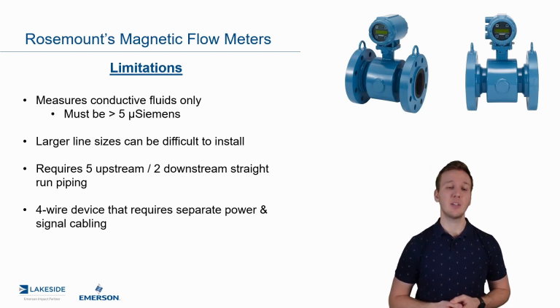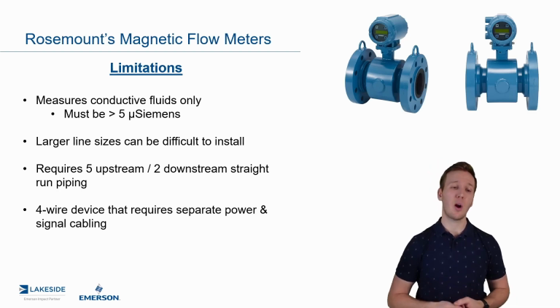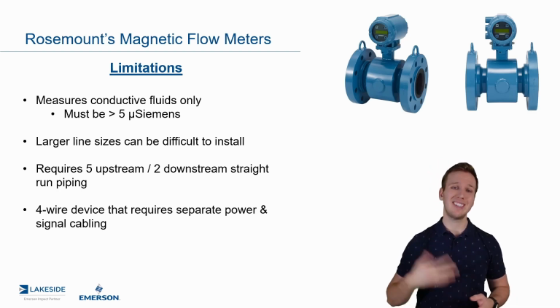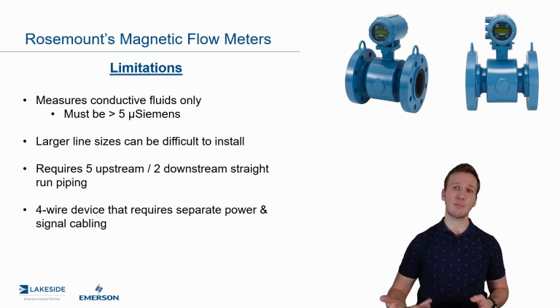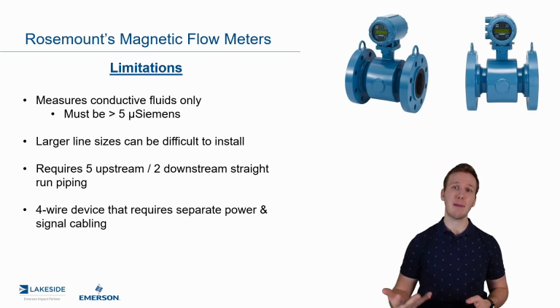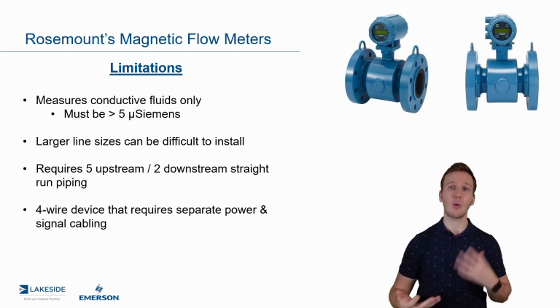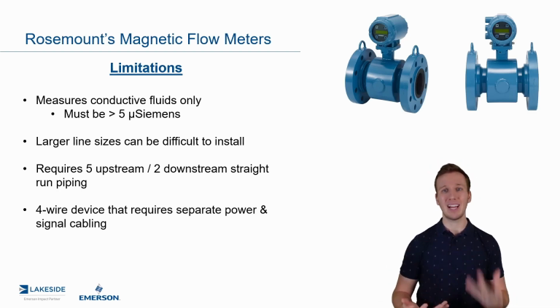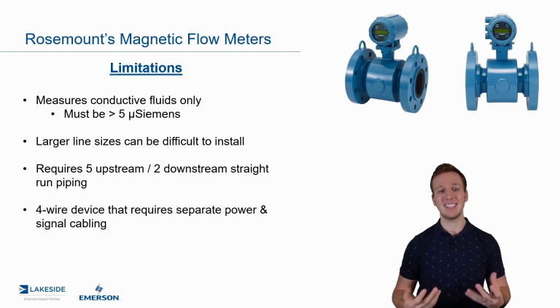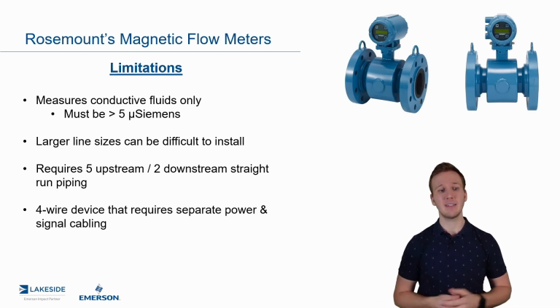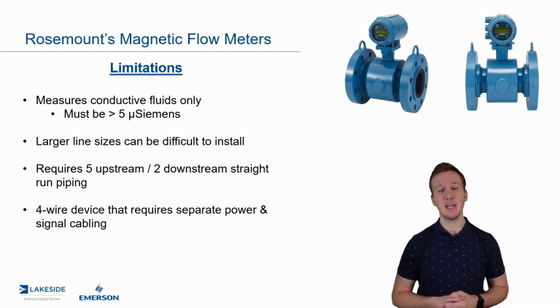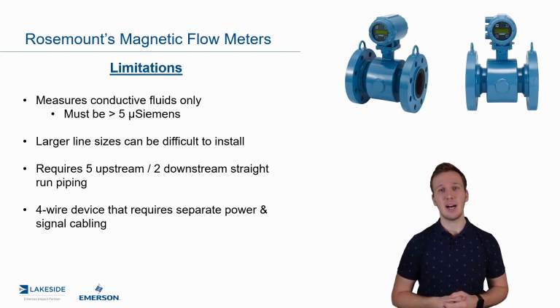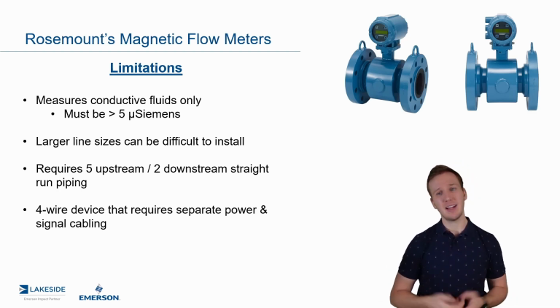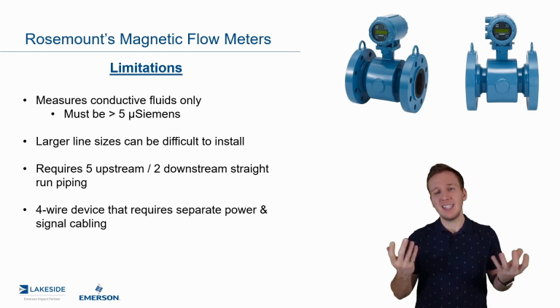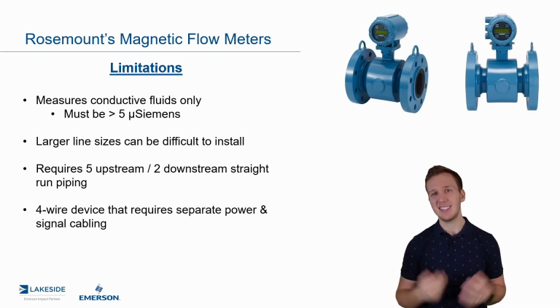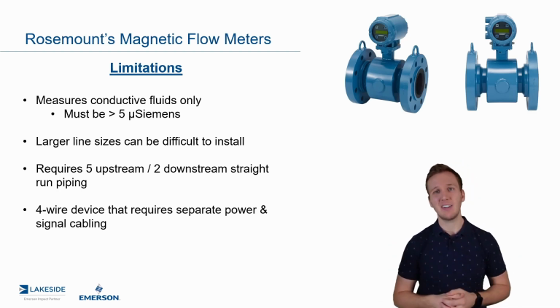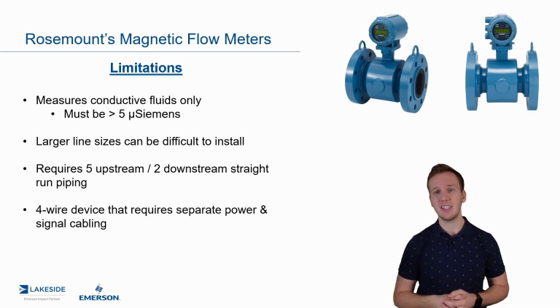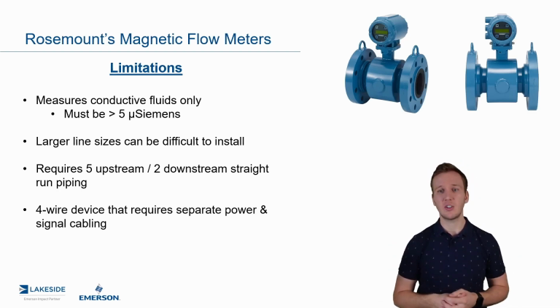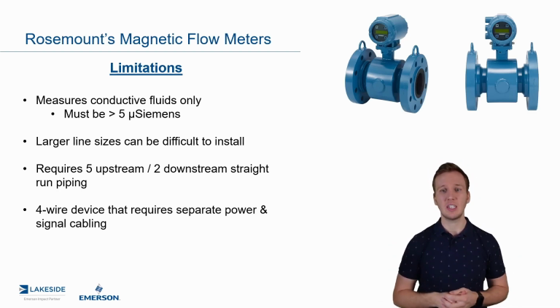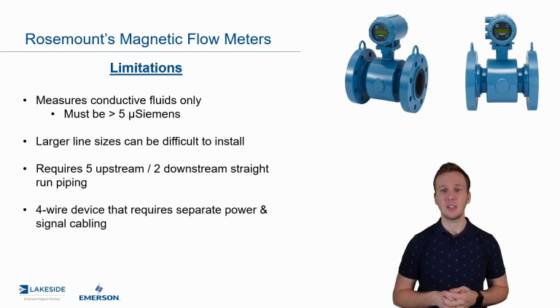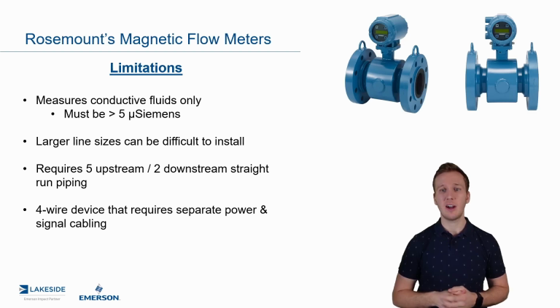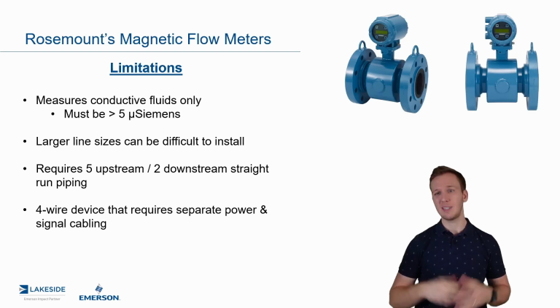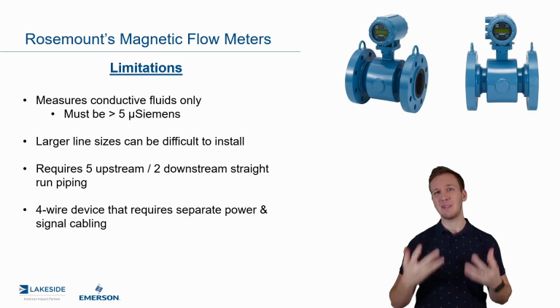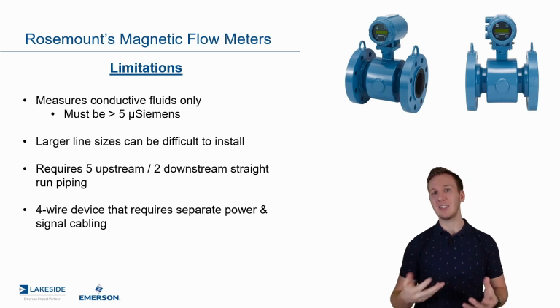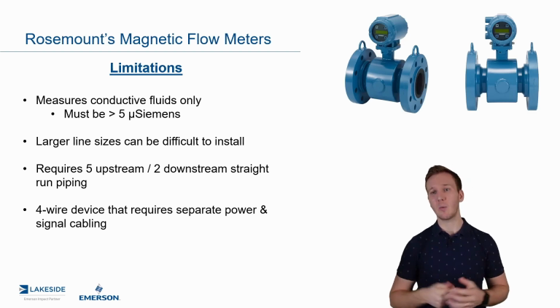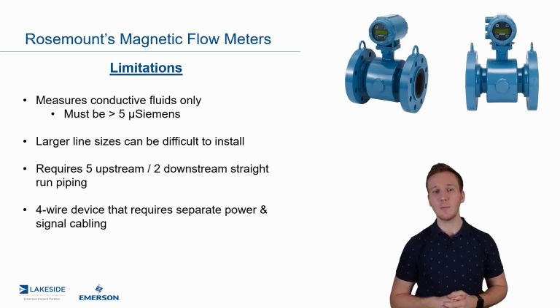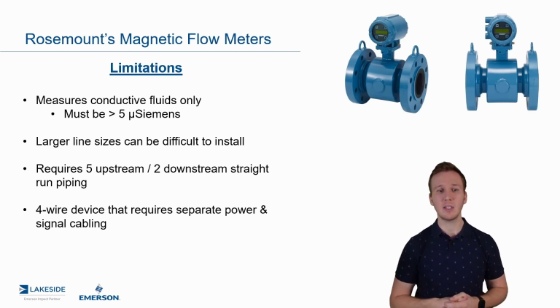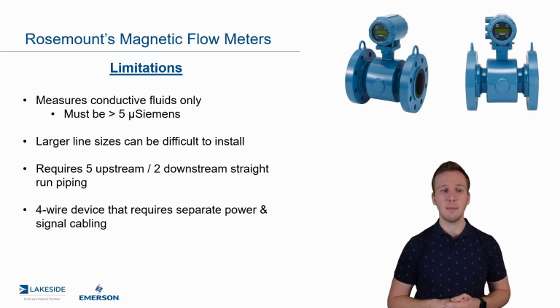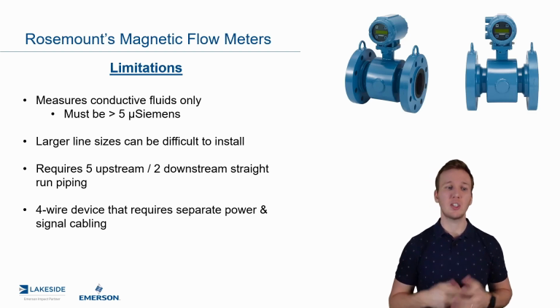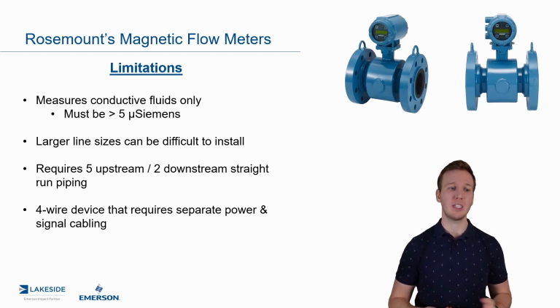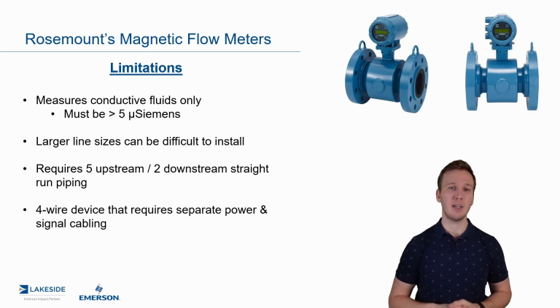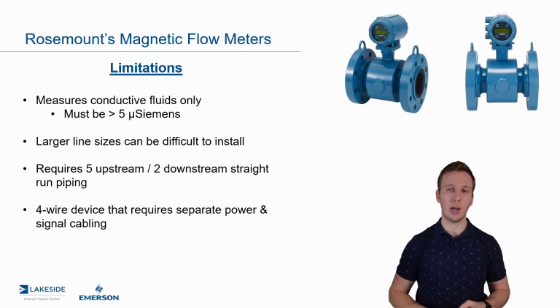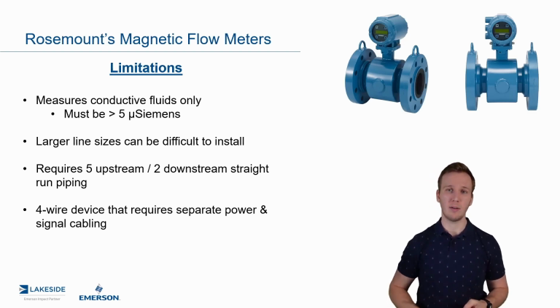It does require separate power and signal. That is the standard in industry, so it's not something specific to Rosemount, but just something to be aware of.